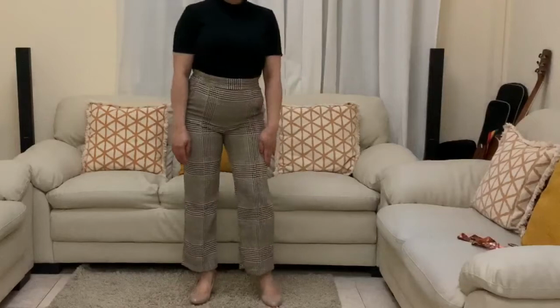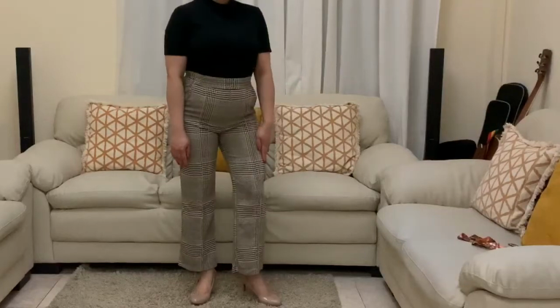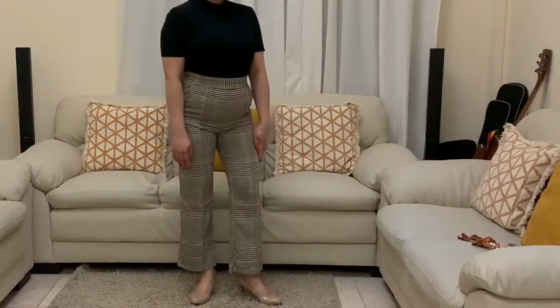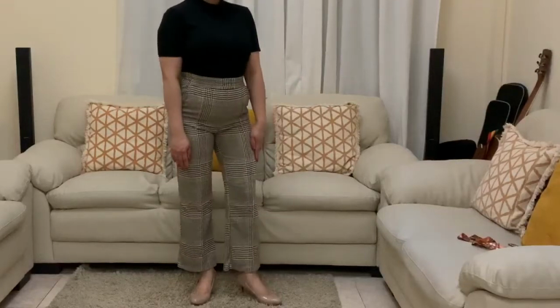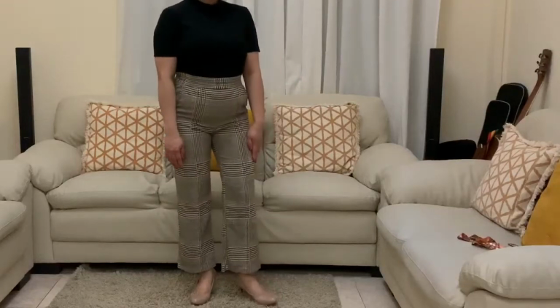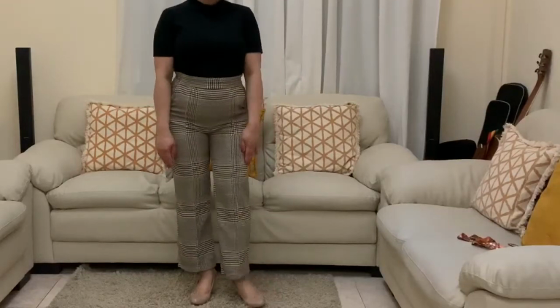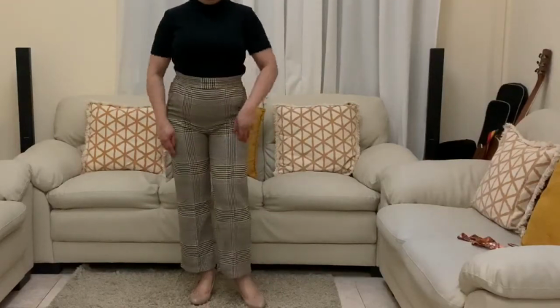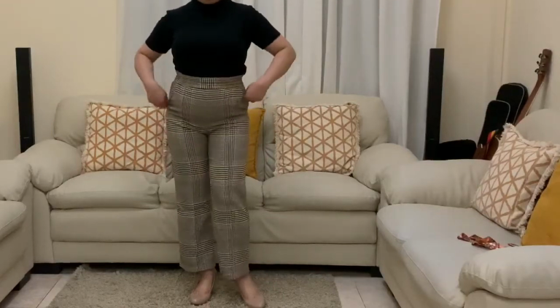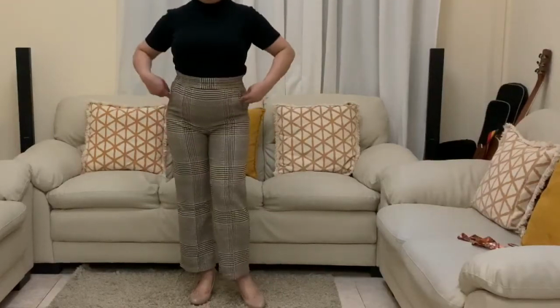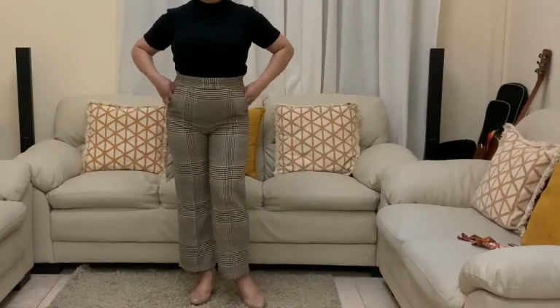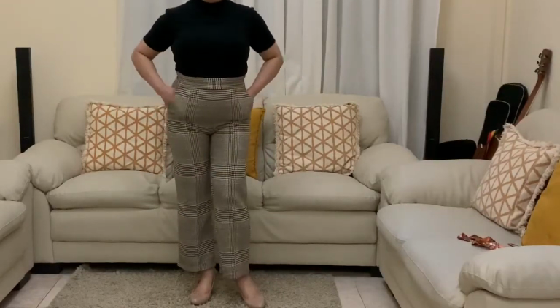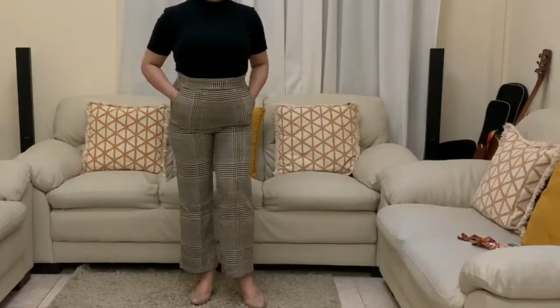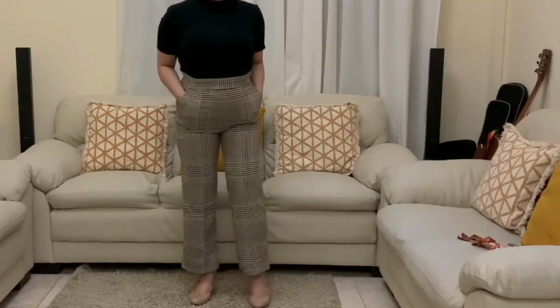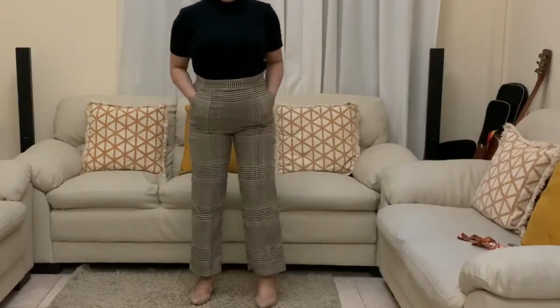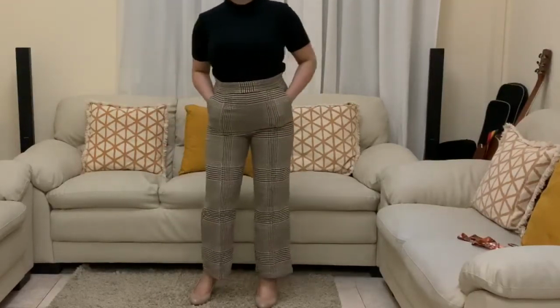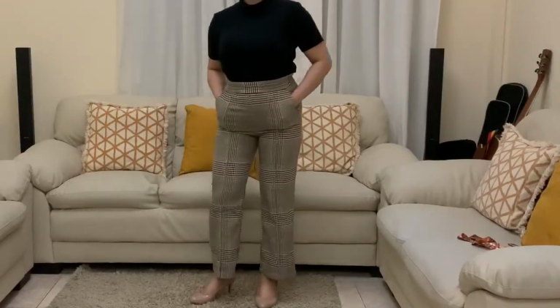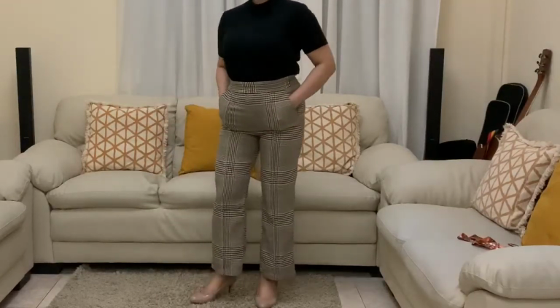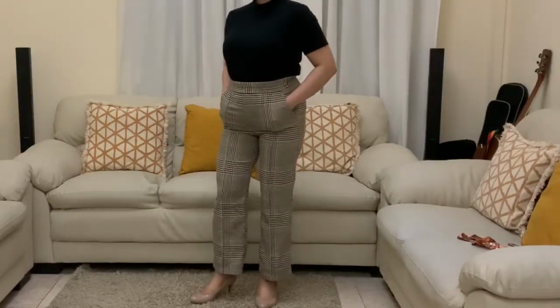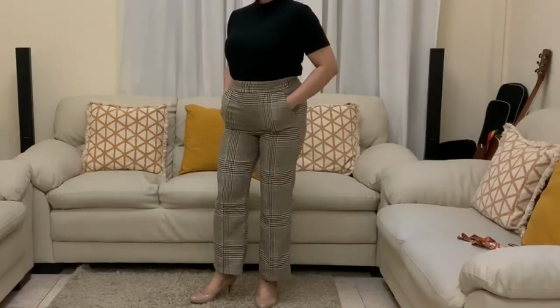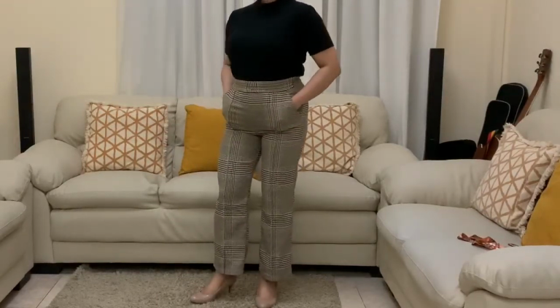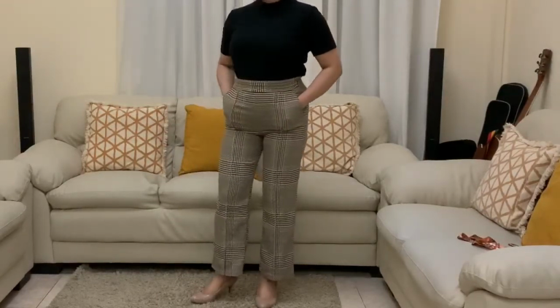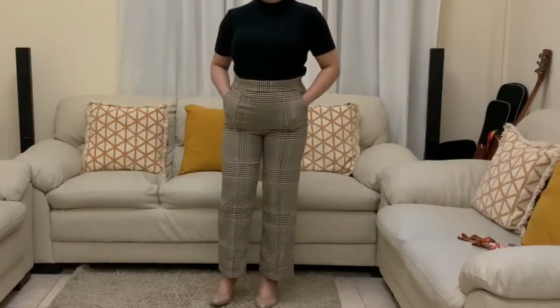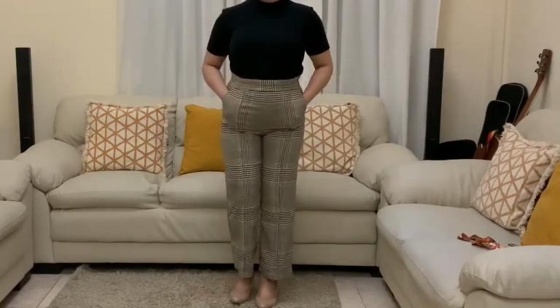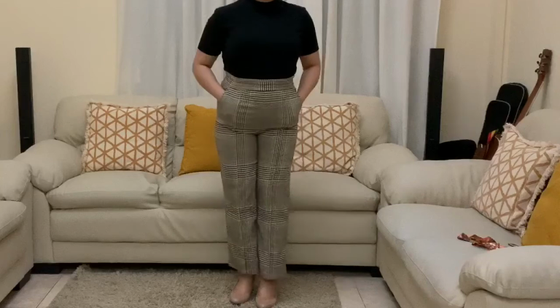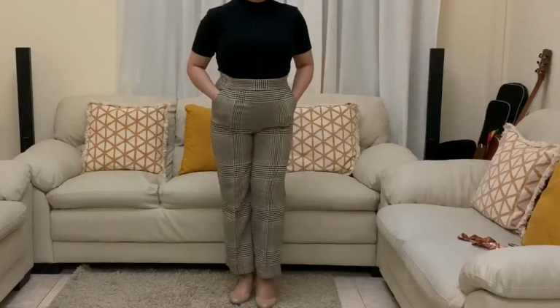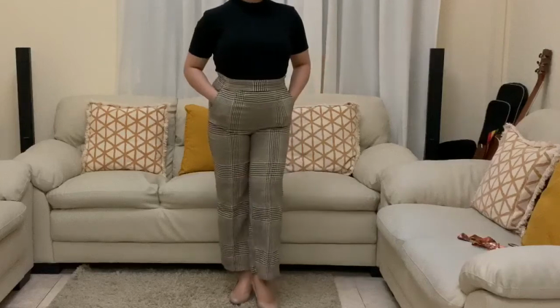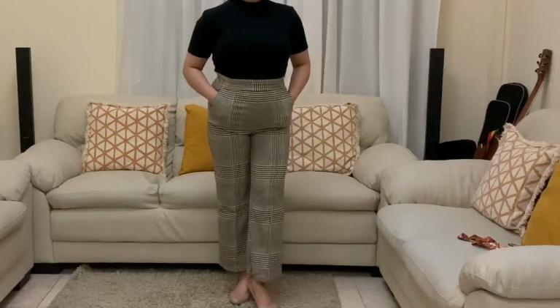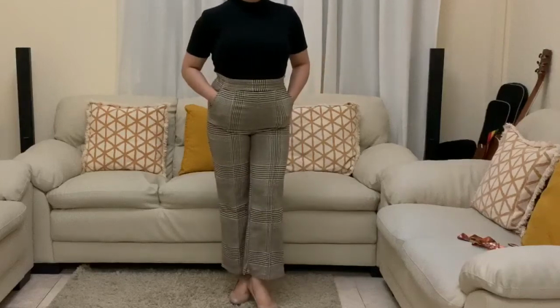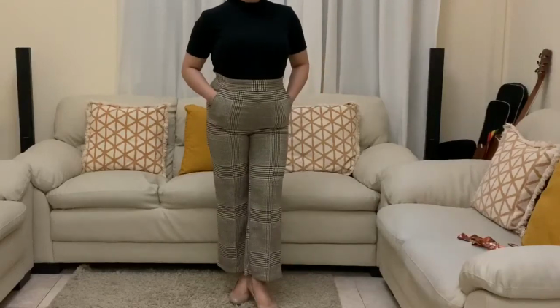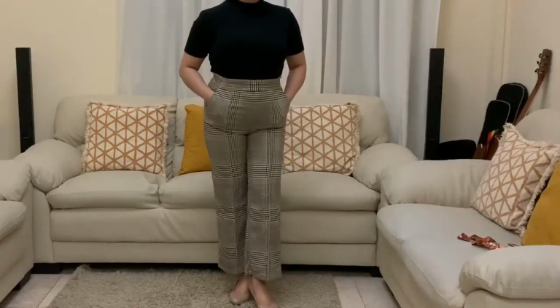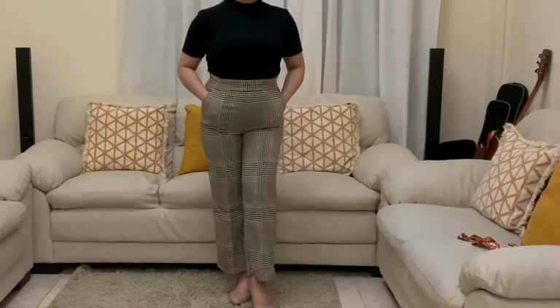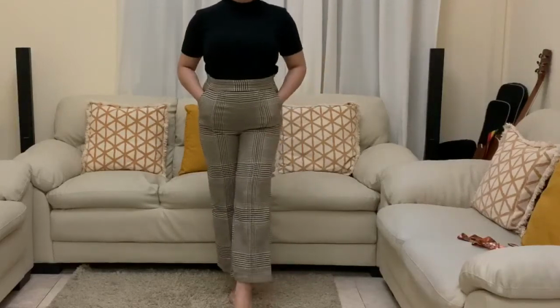How about you guys — how do you style and wear your block top? Please like and subscribe, and comment down below.